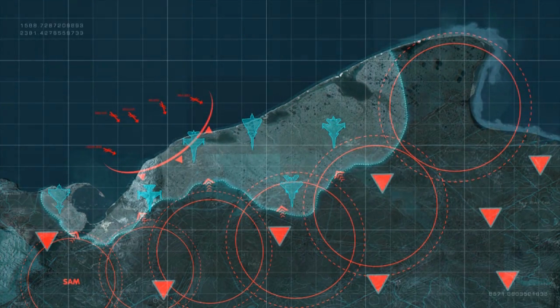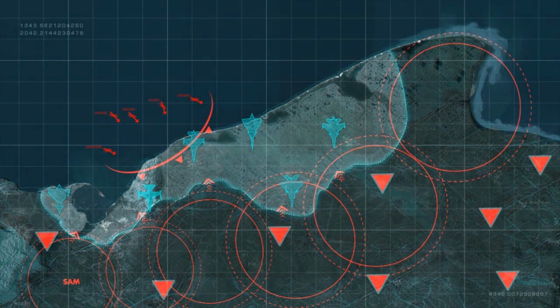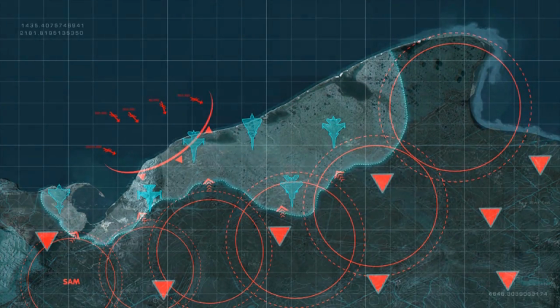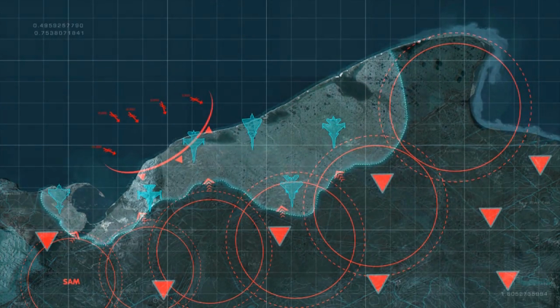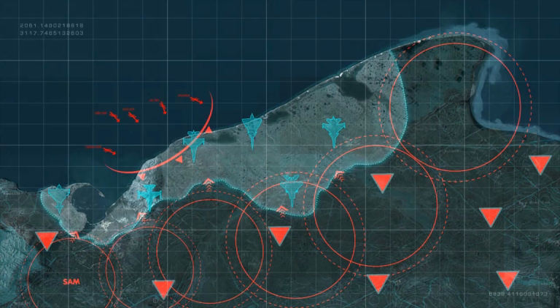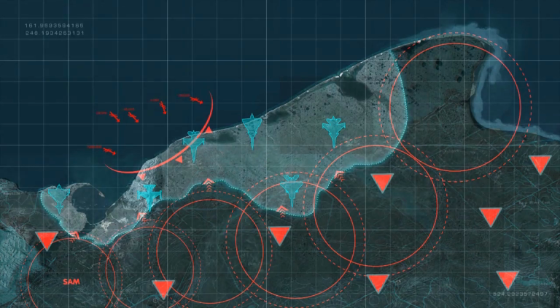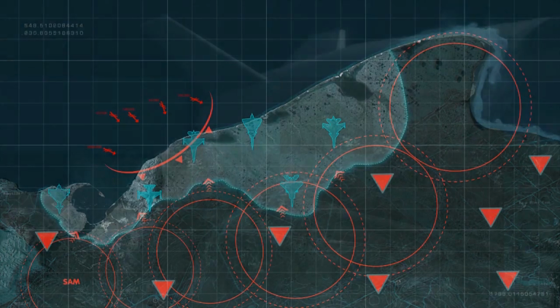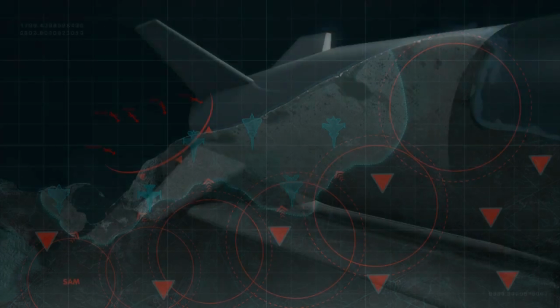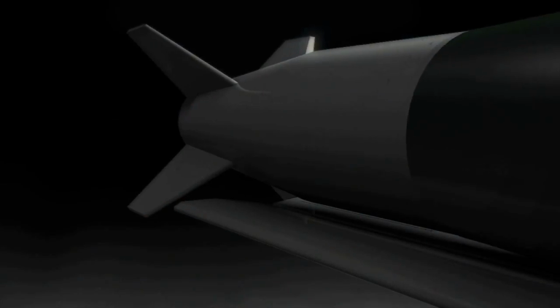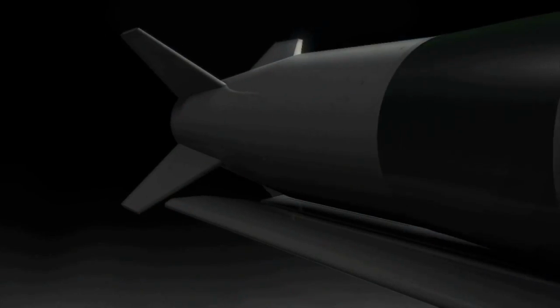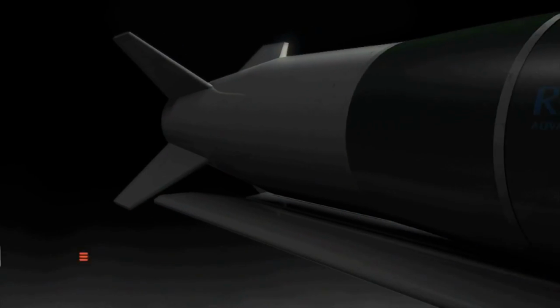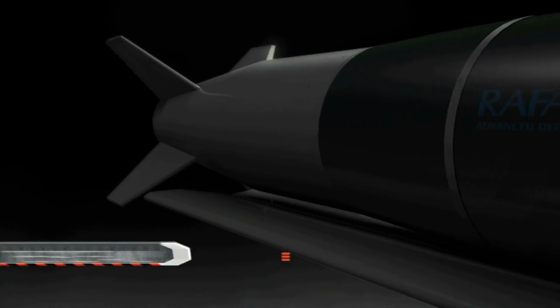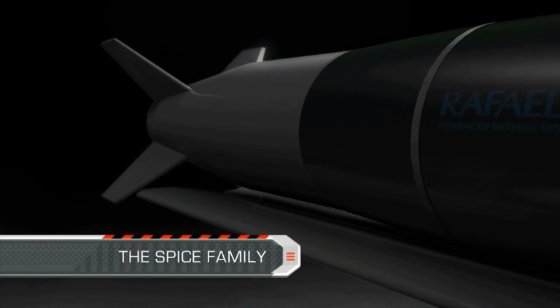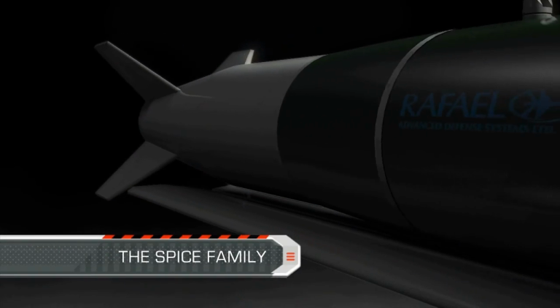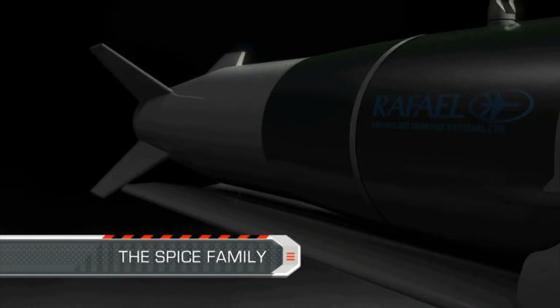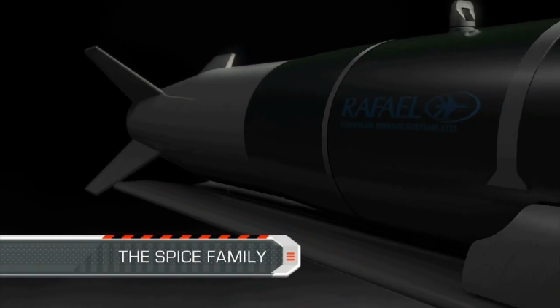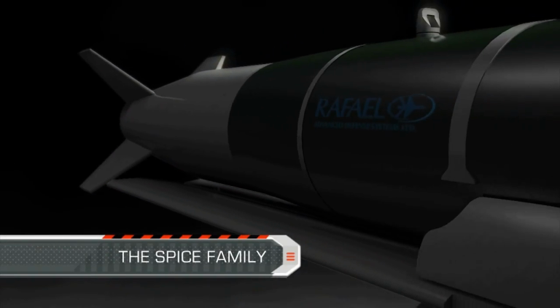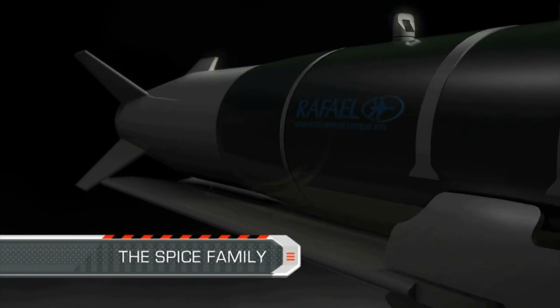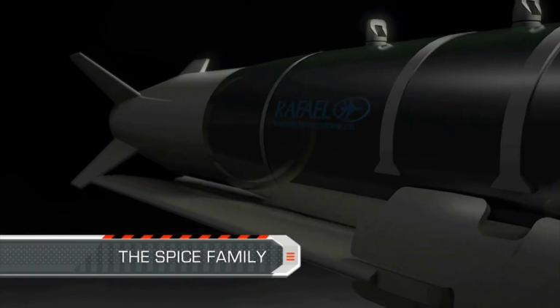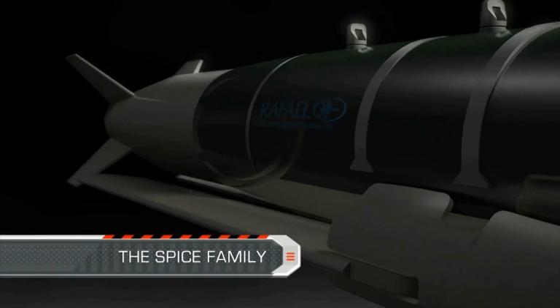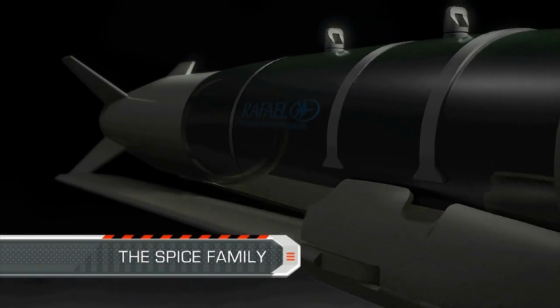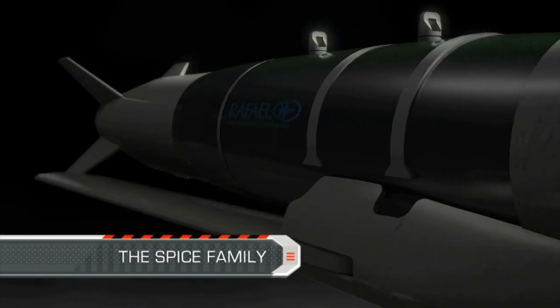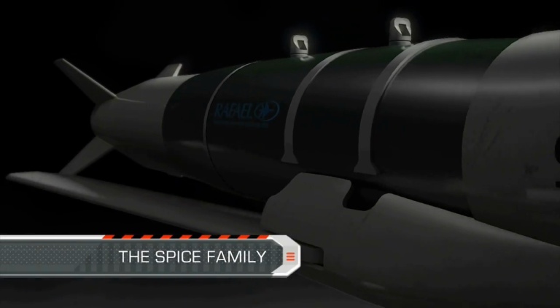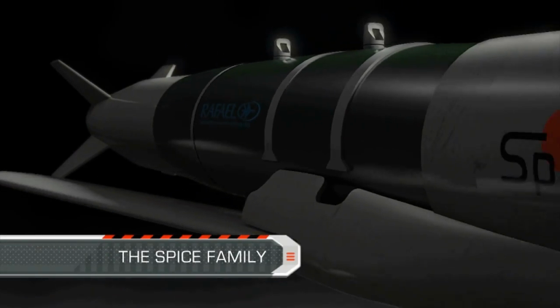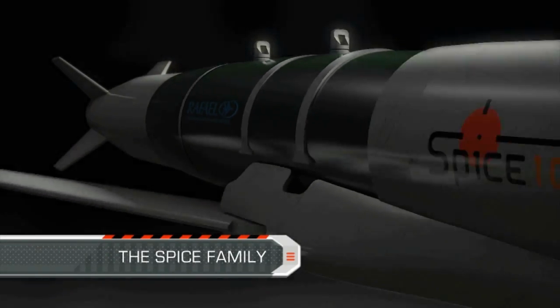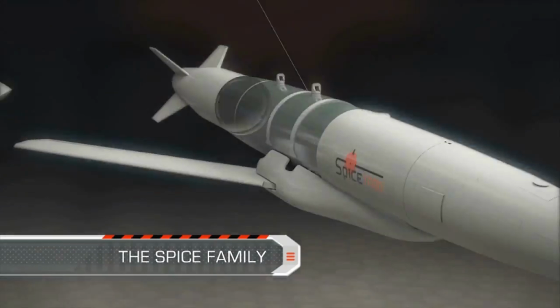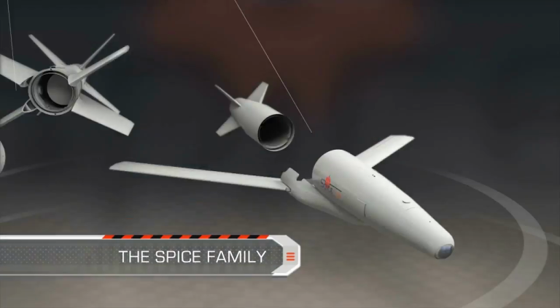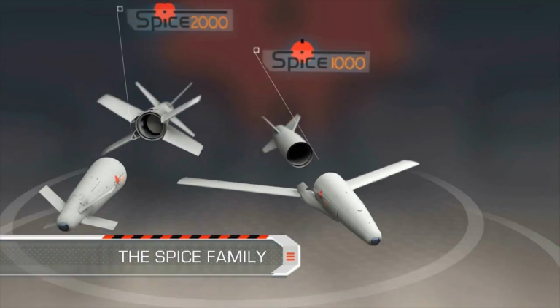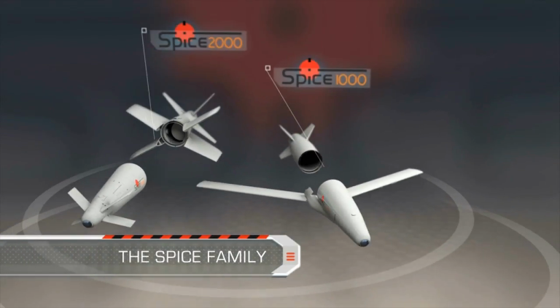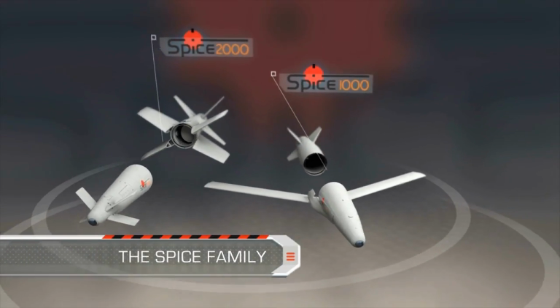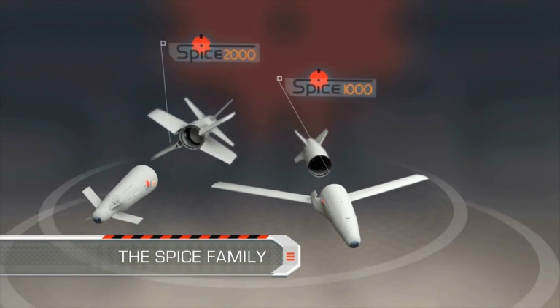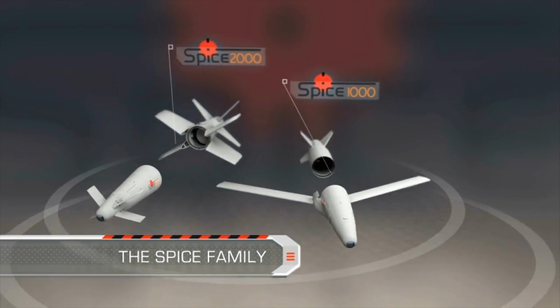The SPICE family — the ultimate precise standoff weapon — is ready for the challenge.